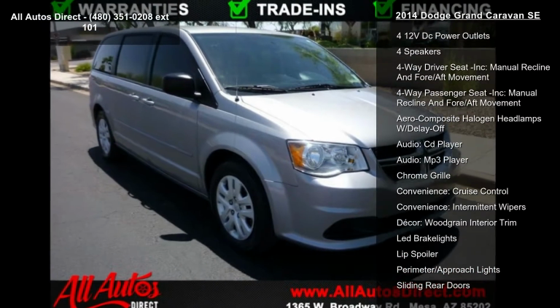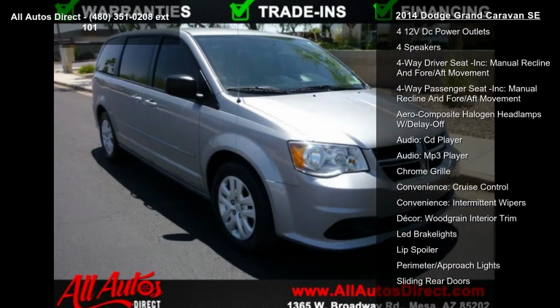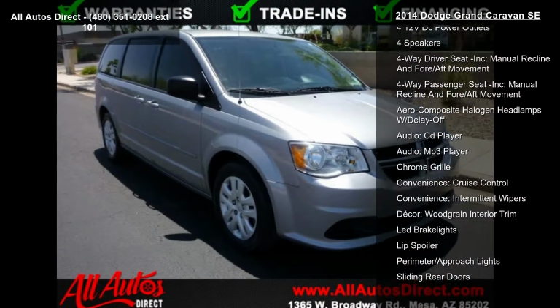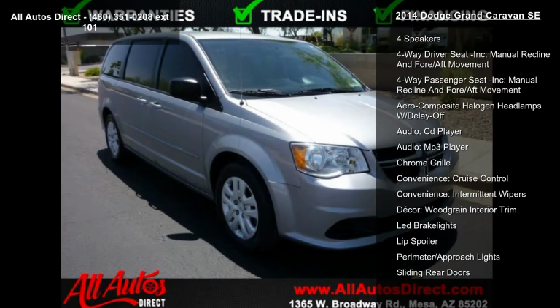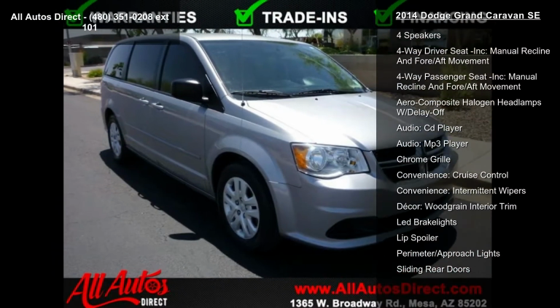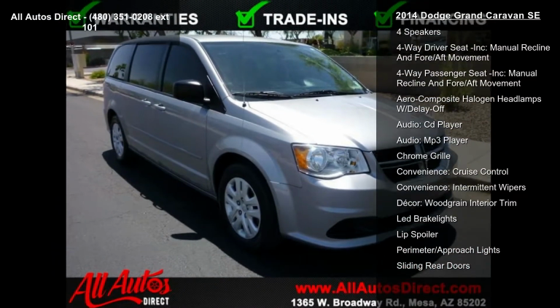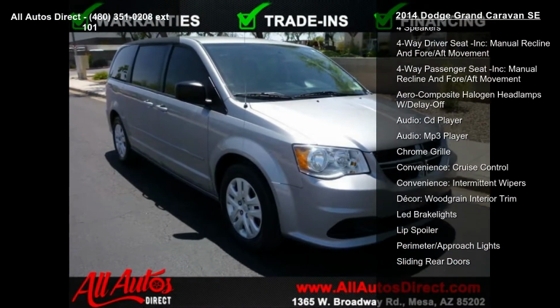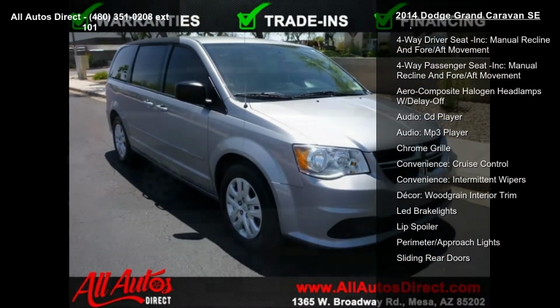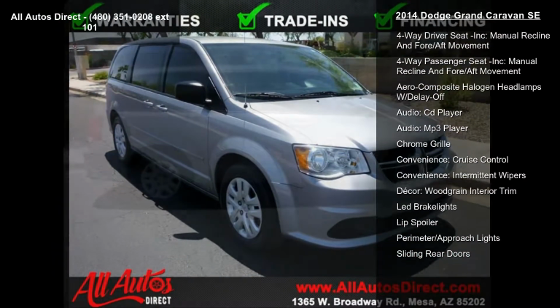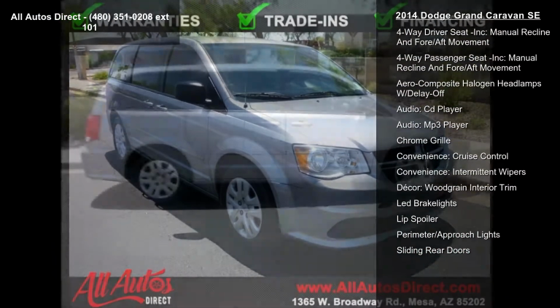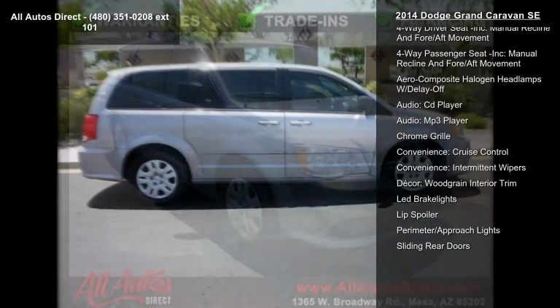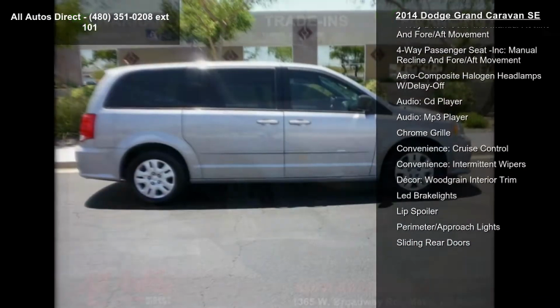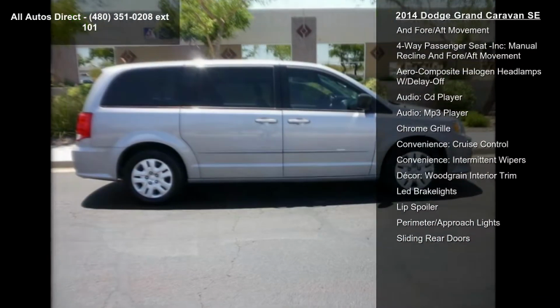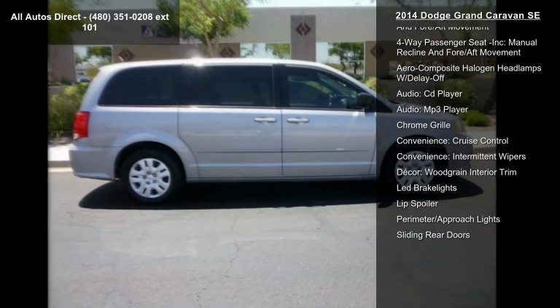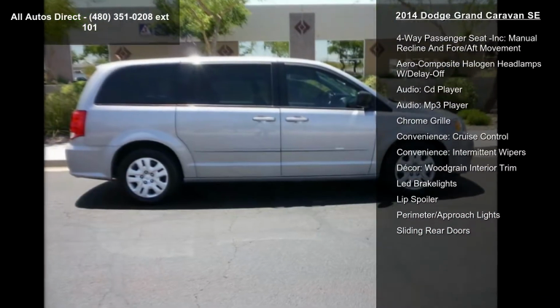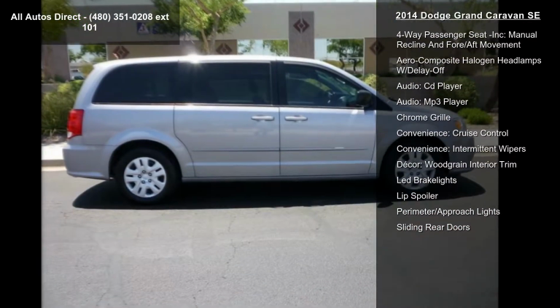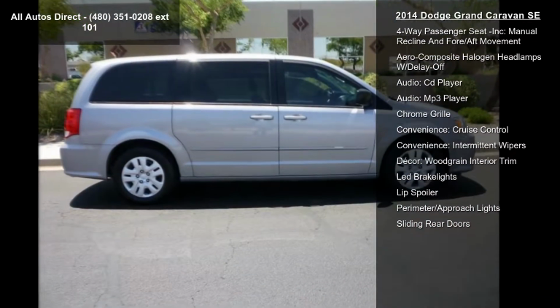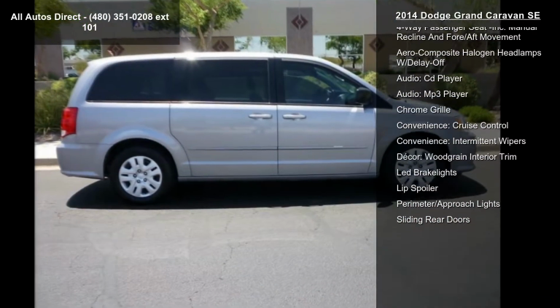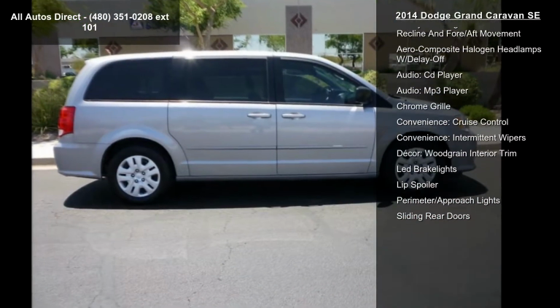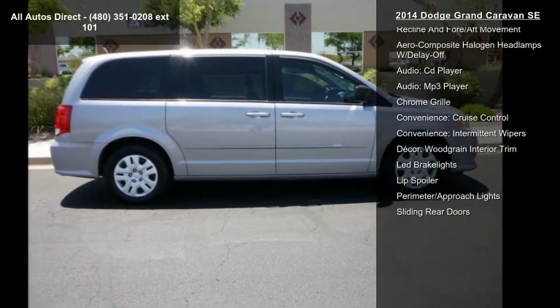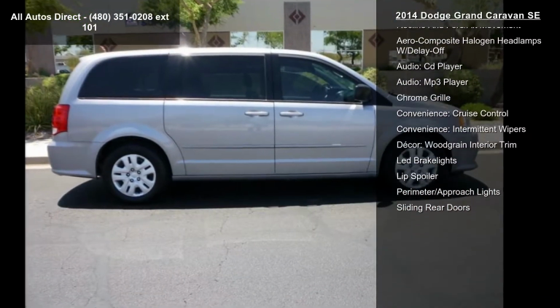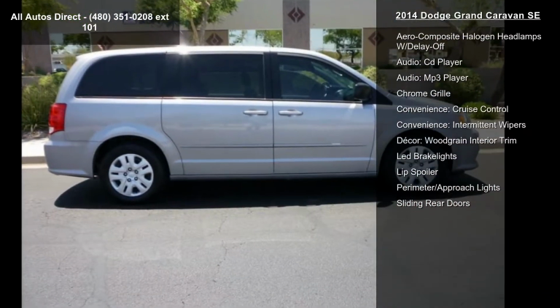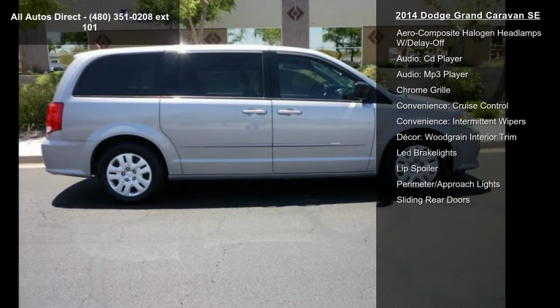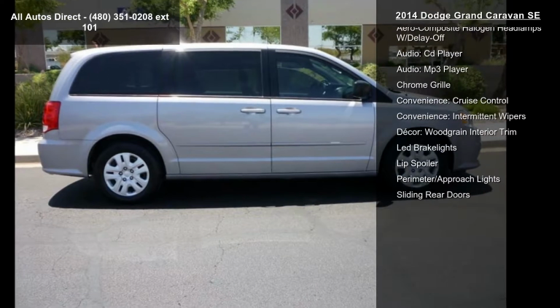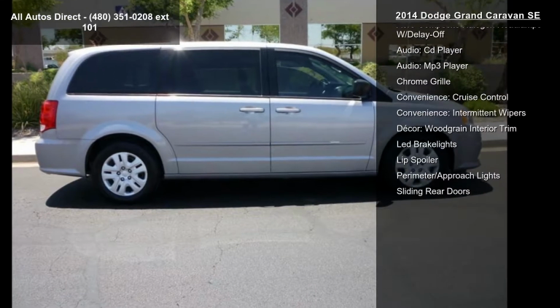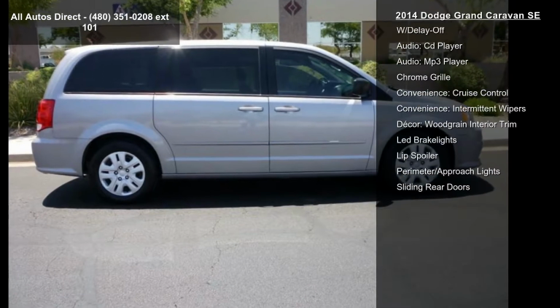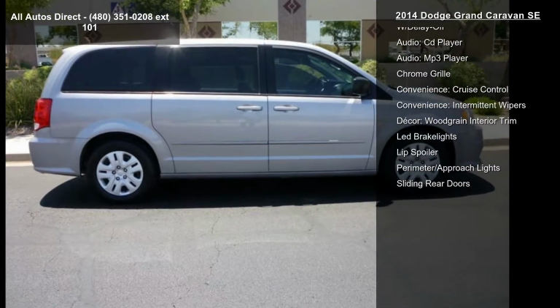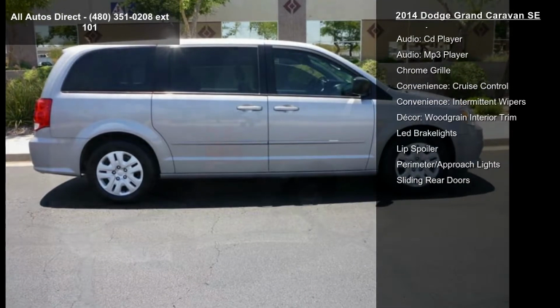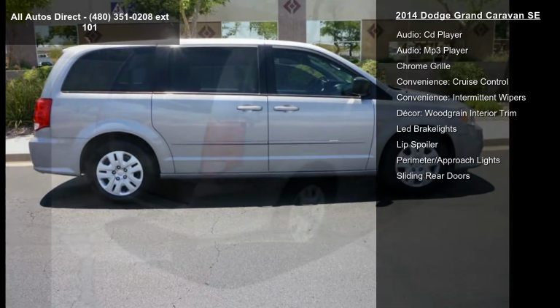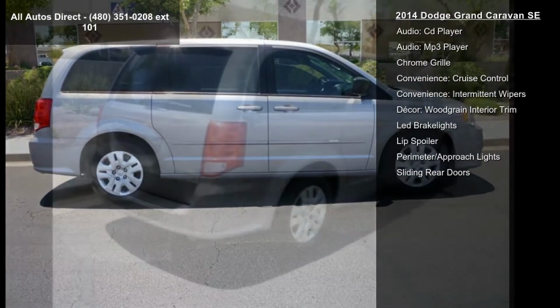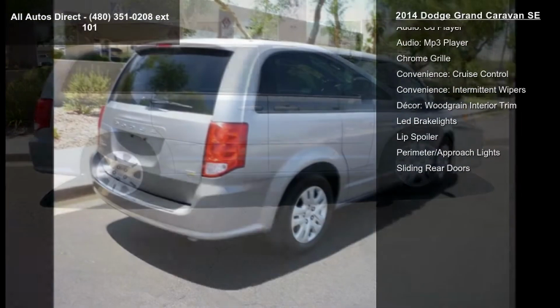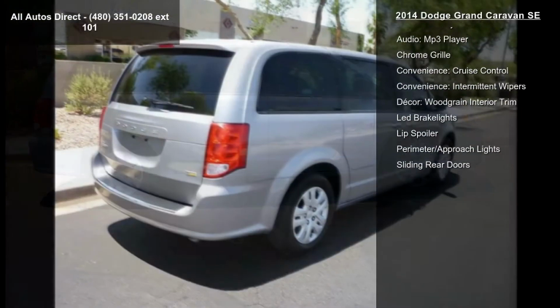A test drive is waiting for you. Call now to schedule an appointment to our dealership.